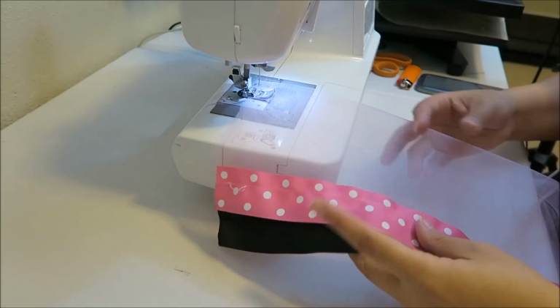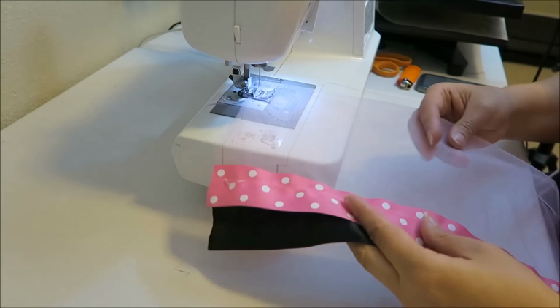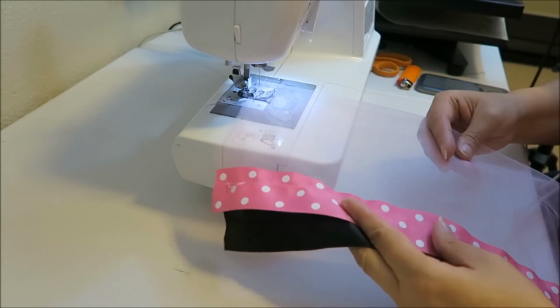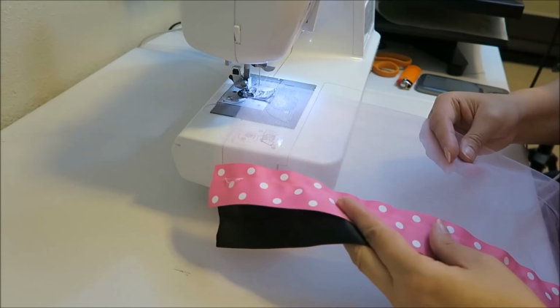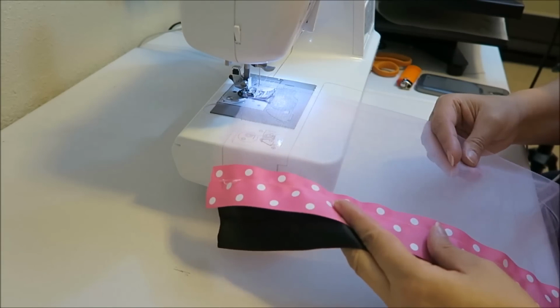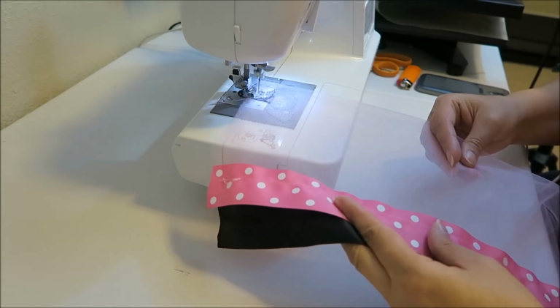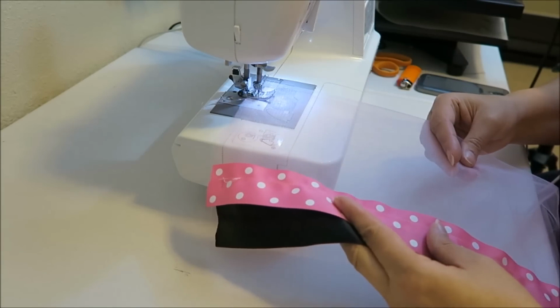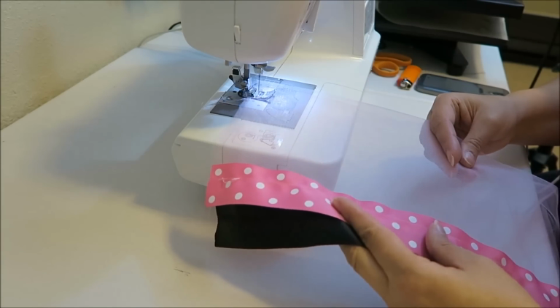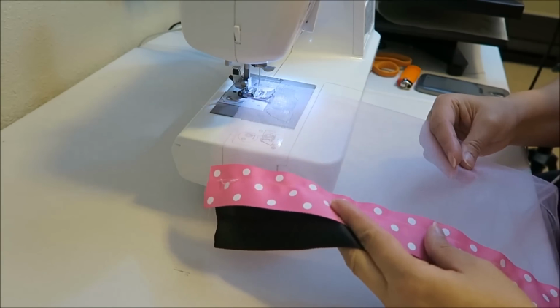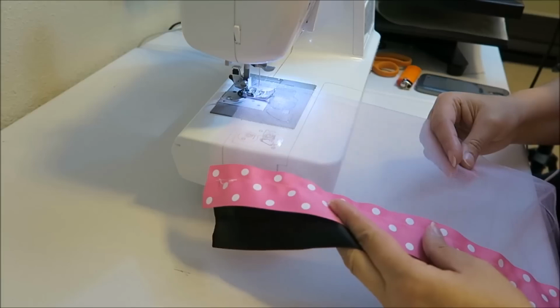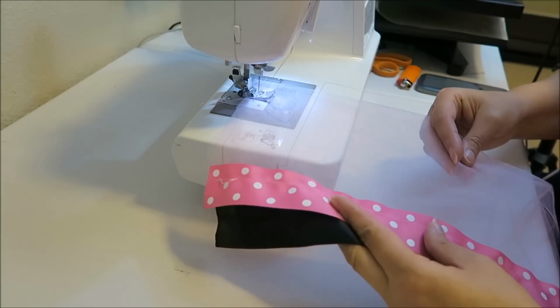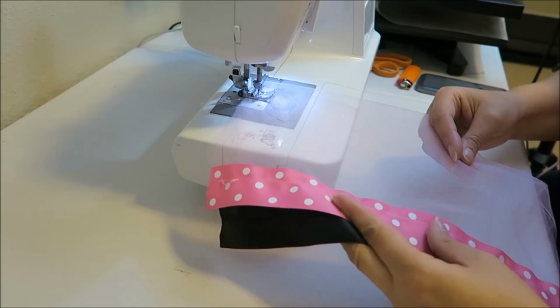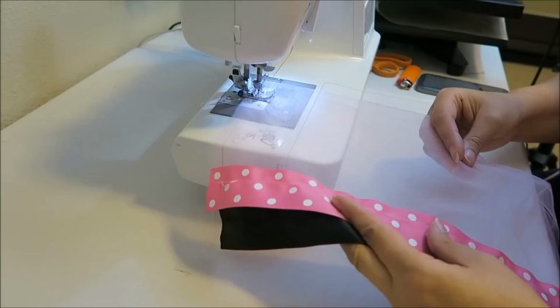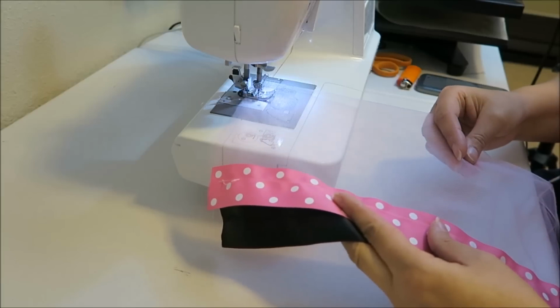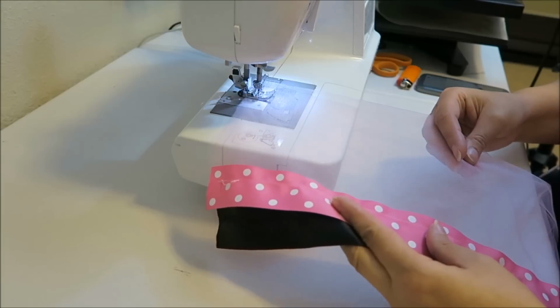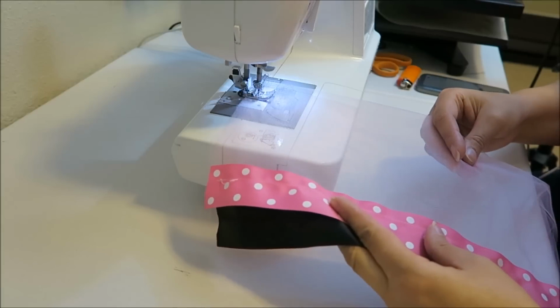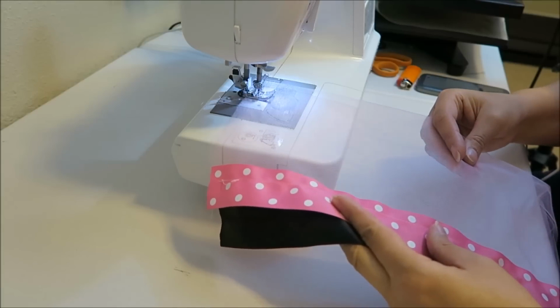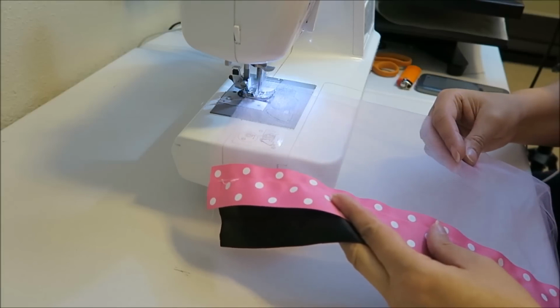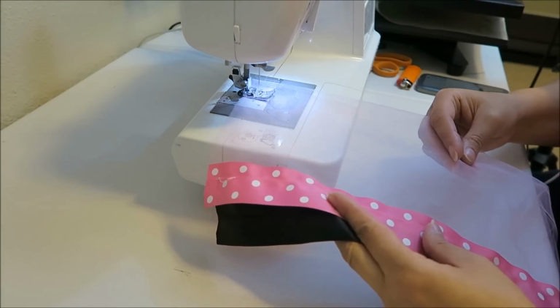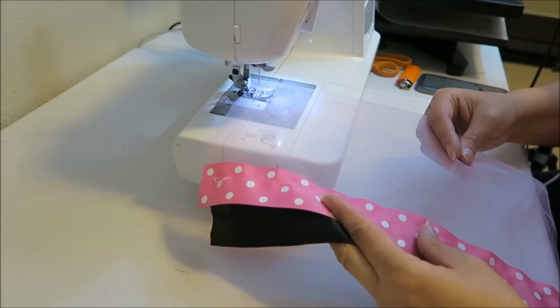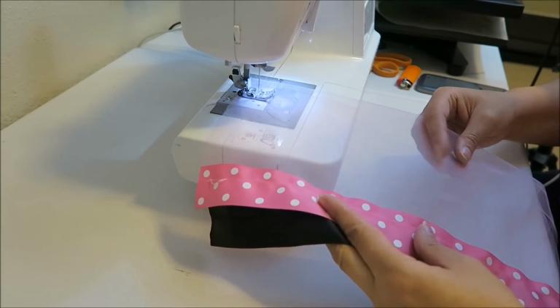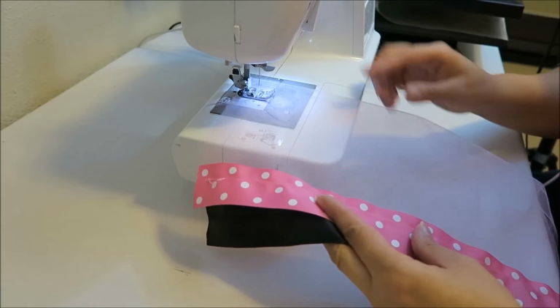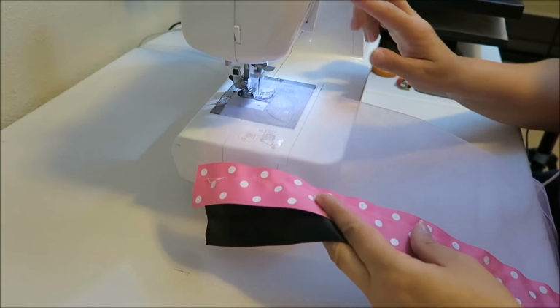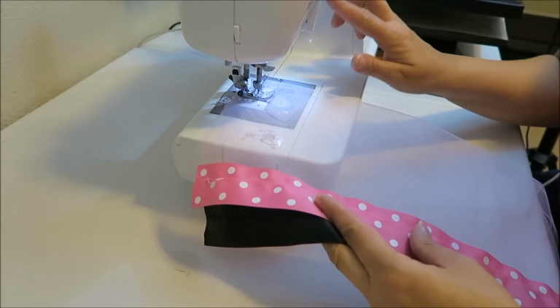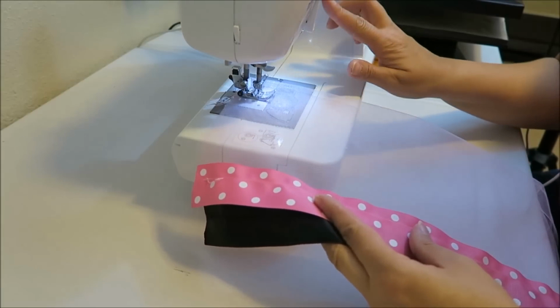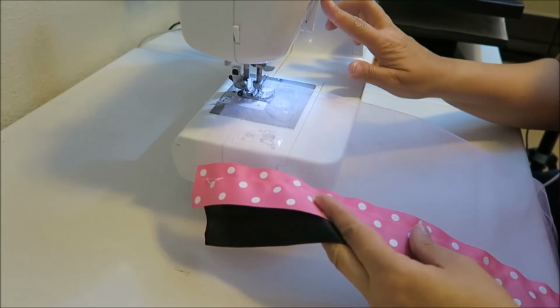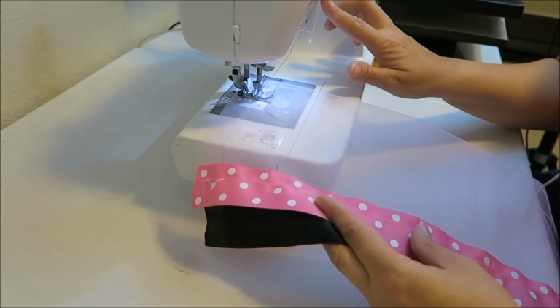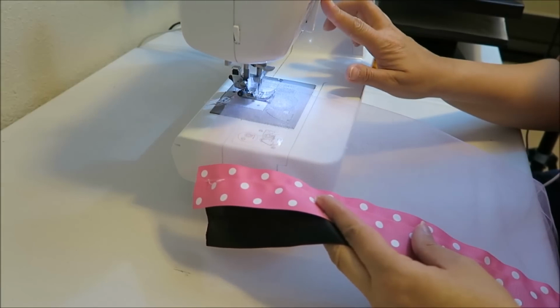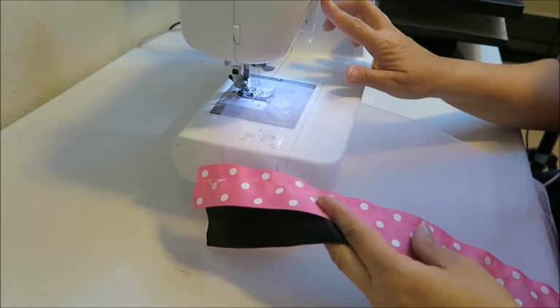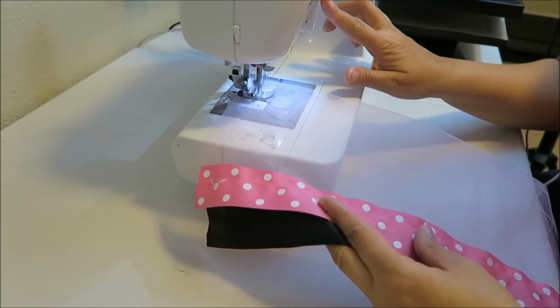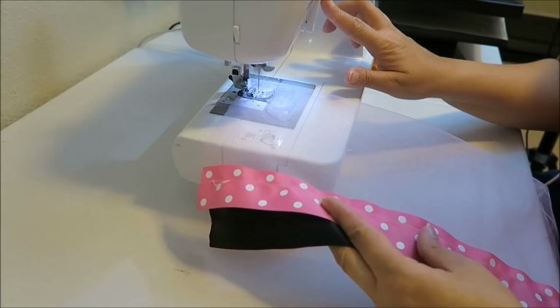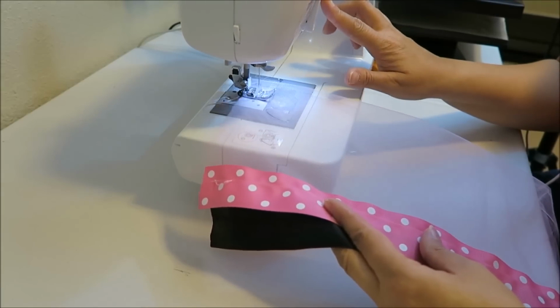And you're going to start and backstitch.